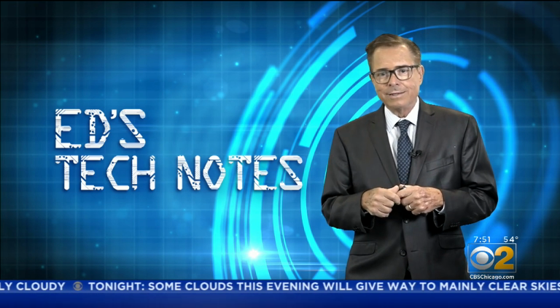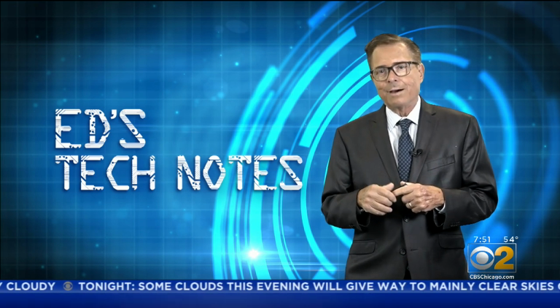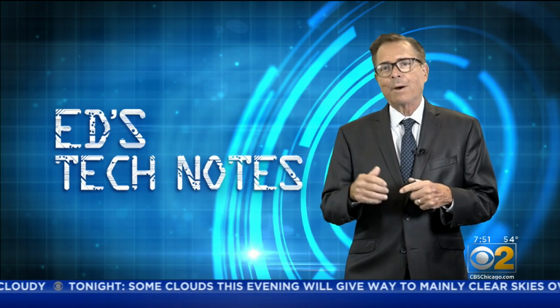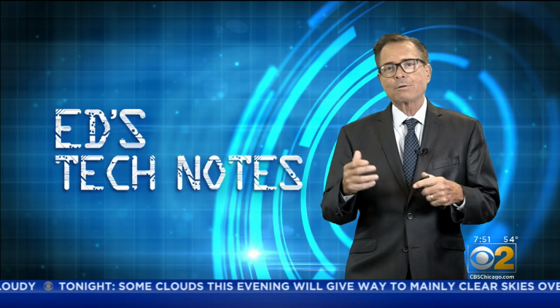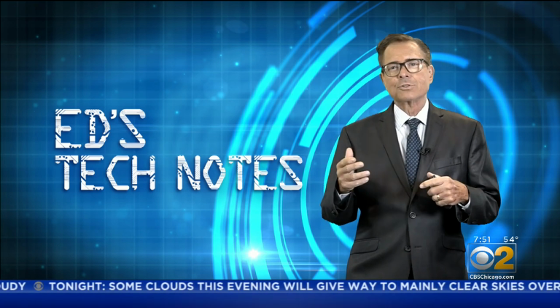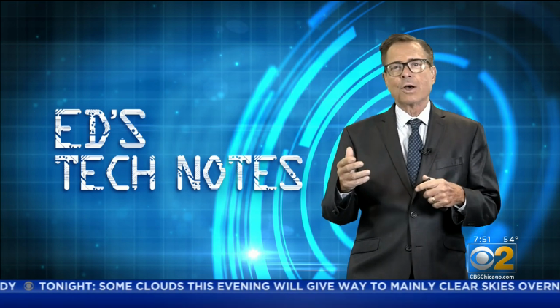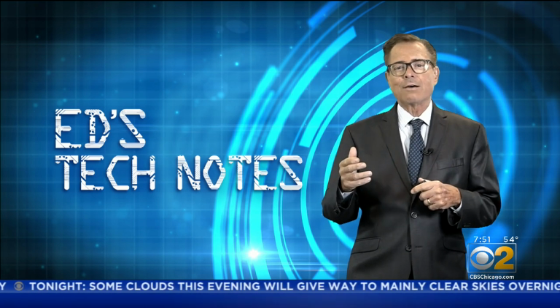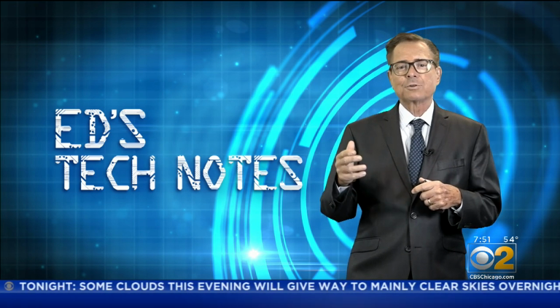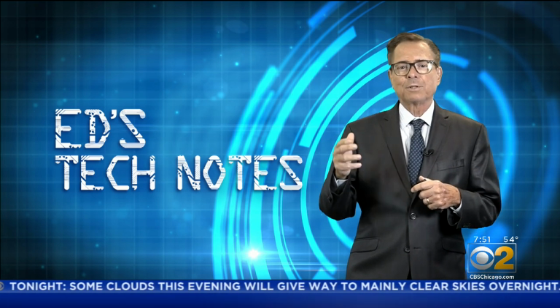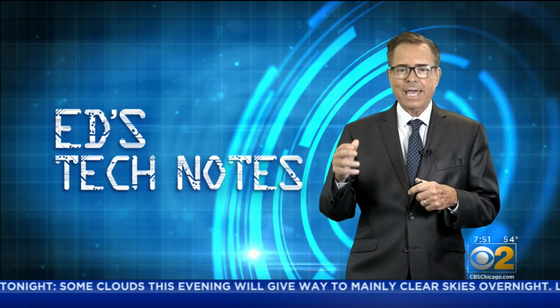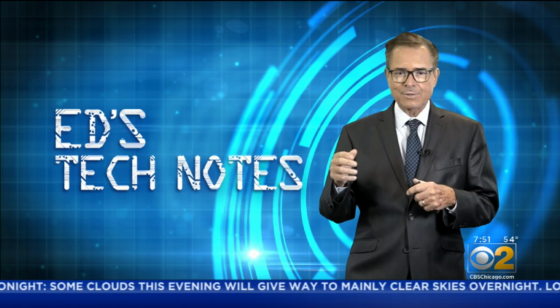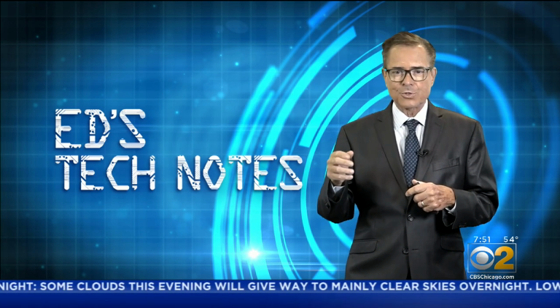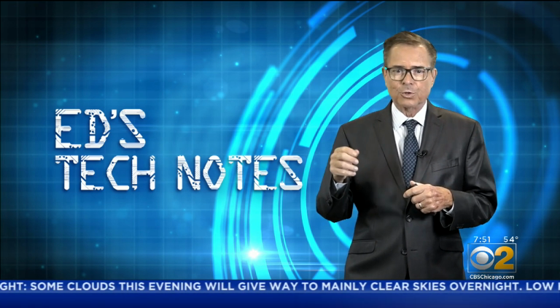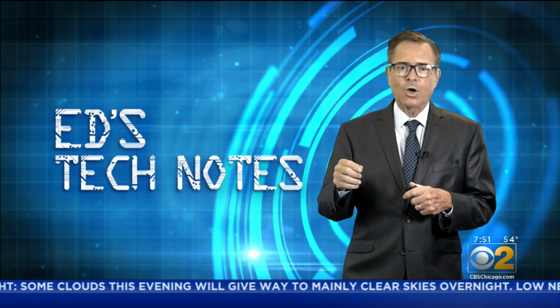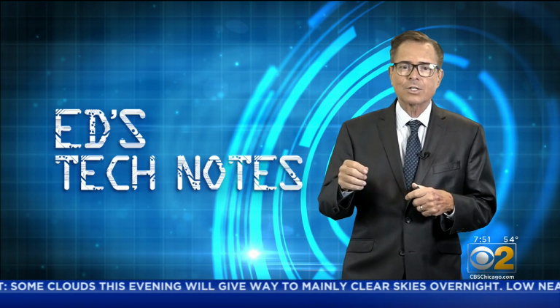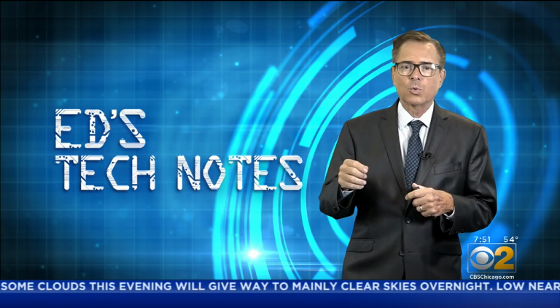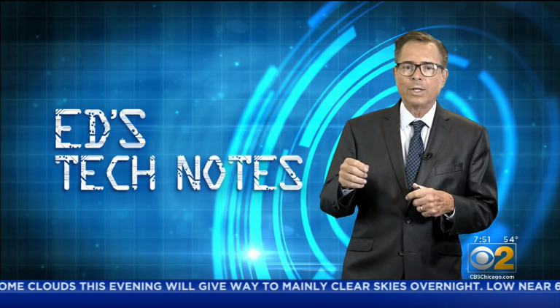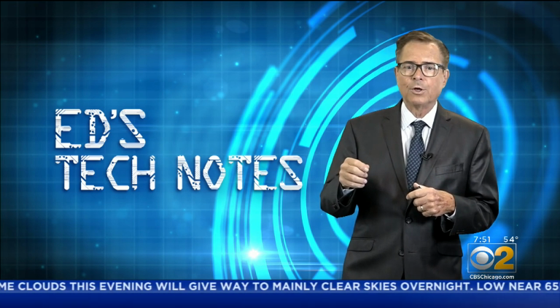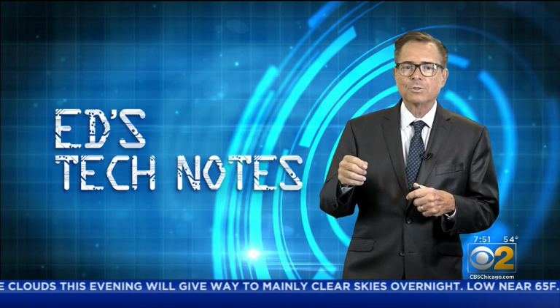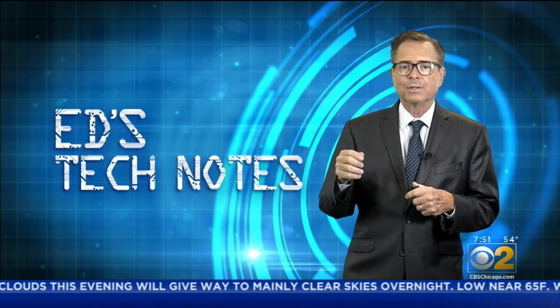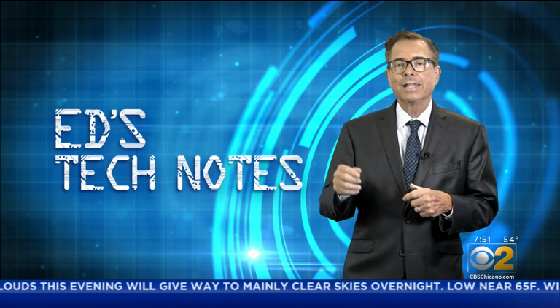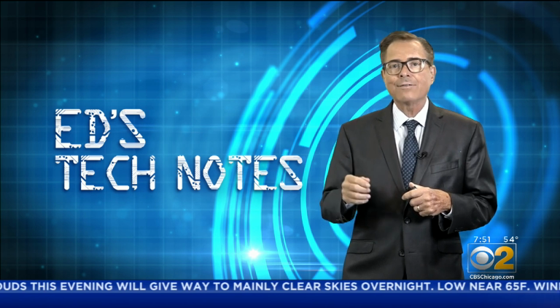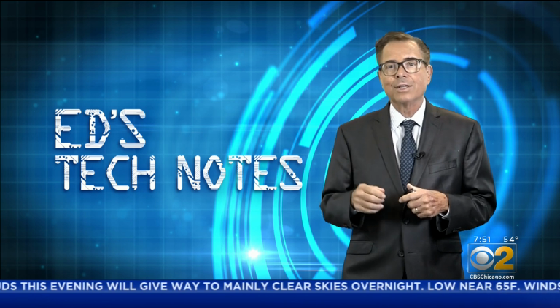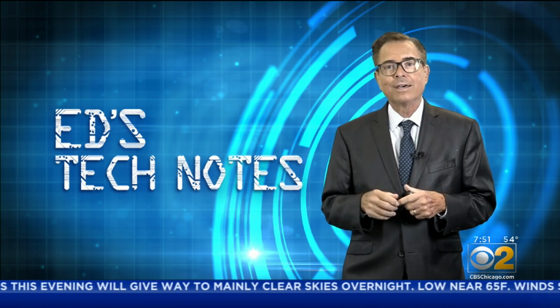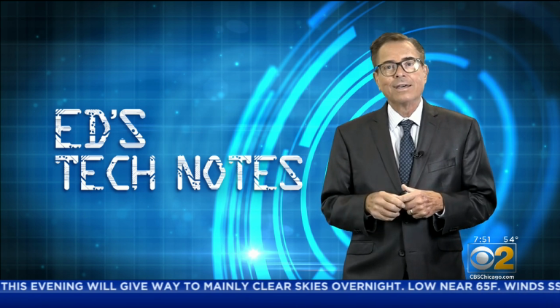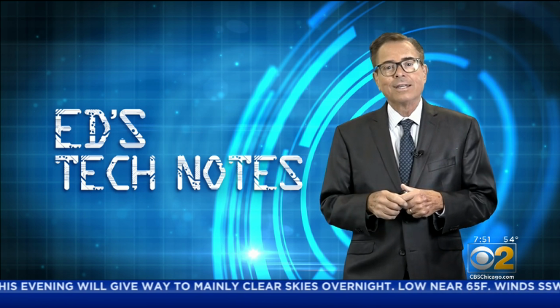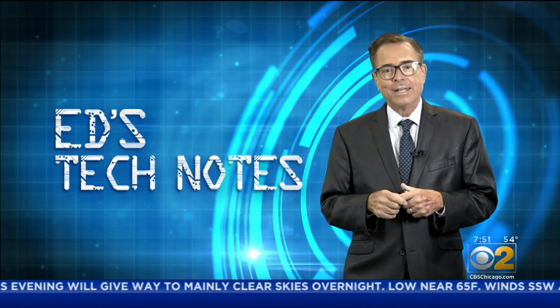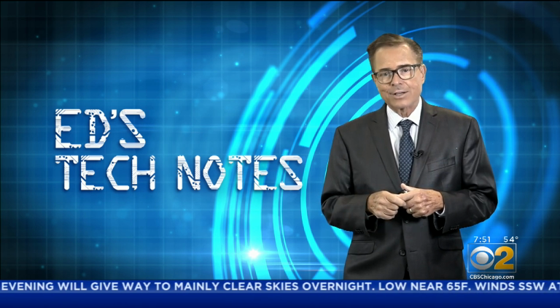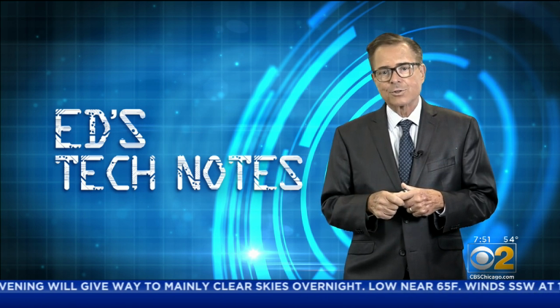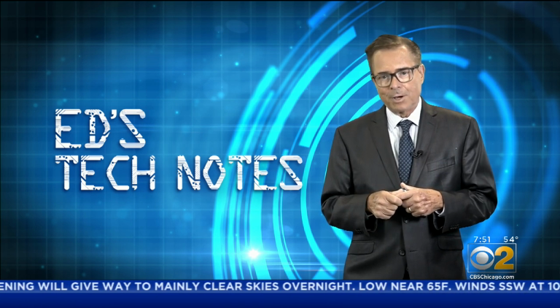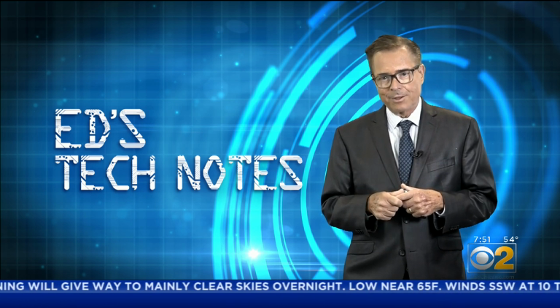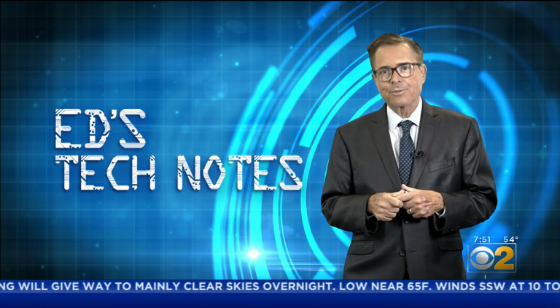Now, Microsoft plans to launch Windows 11 next month.